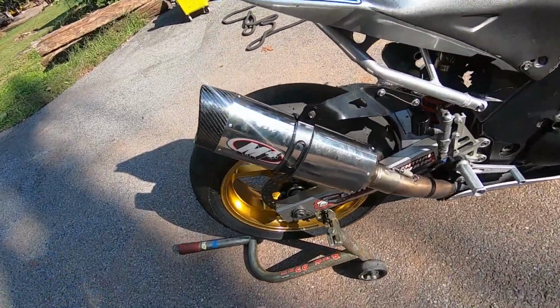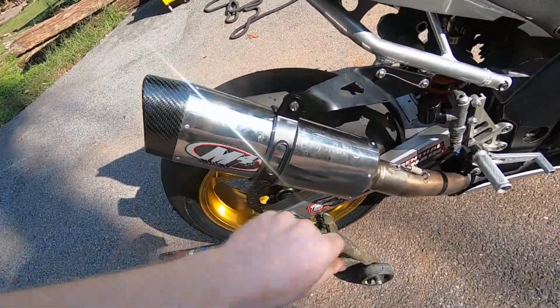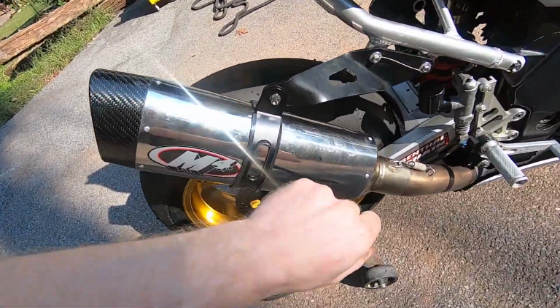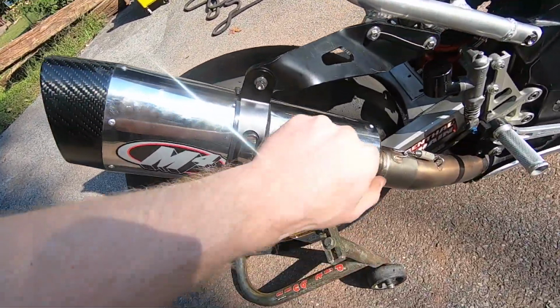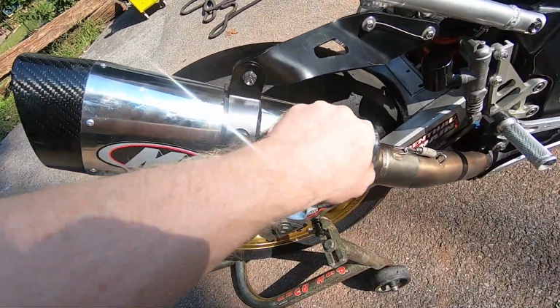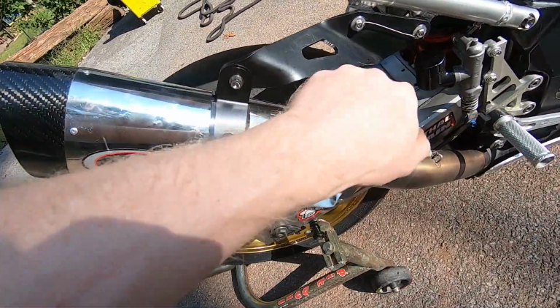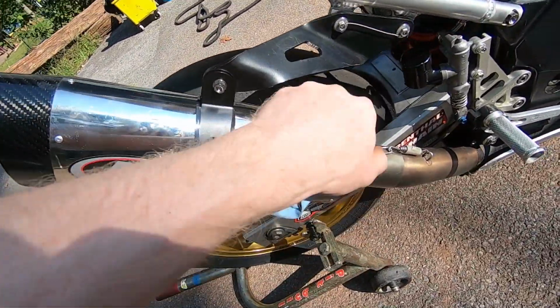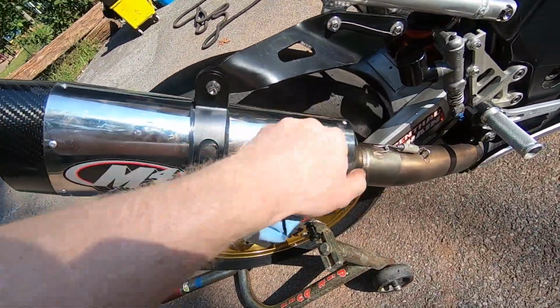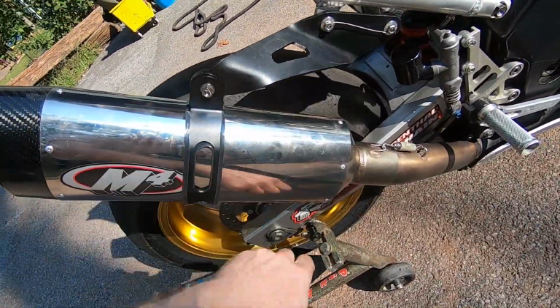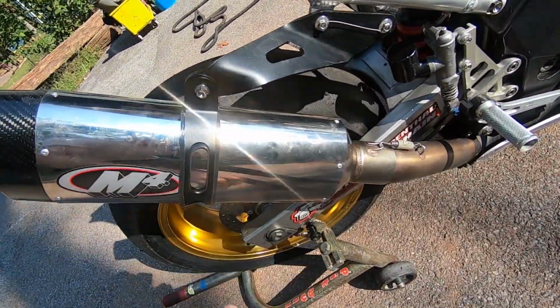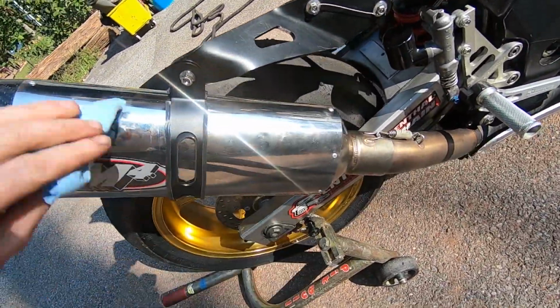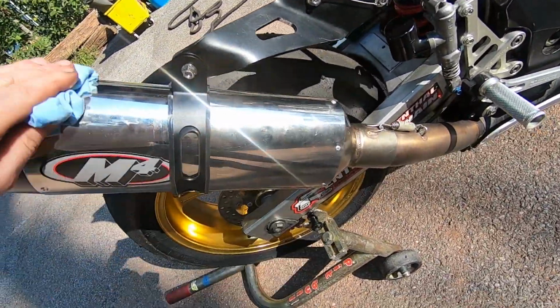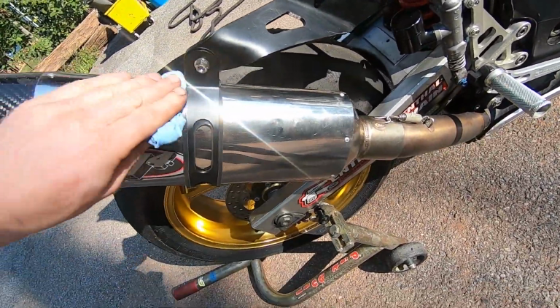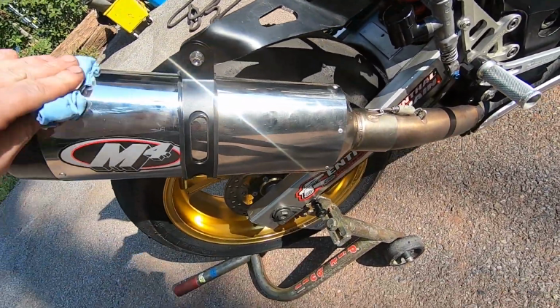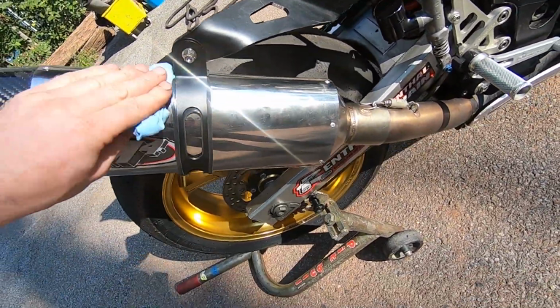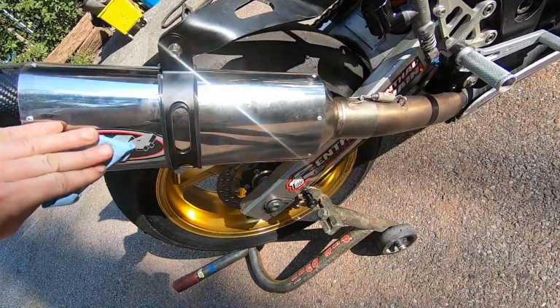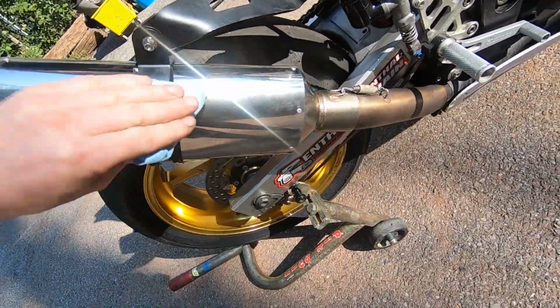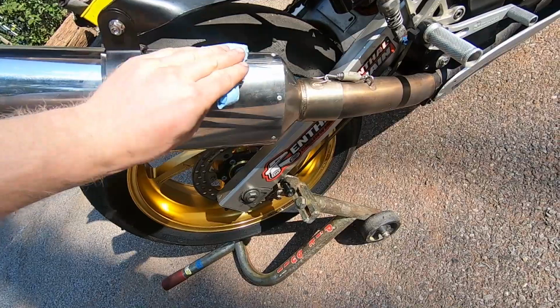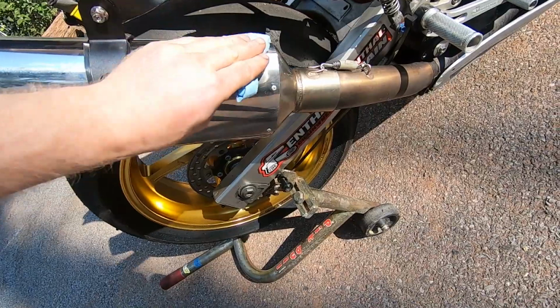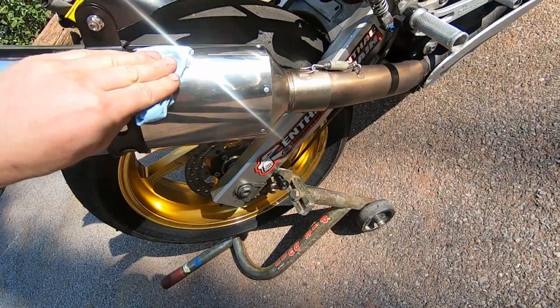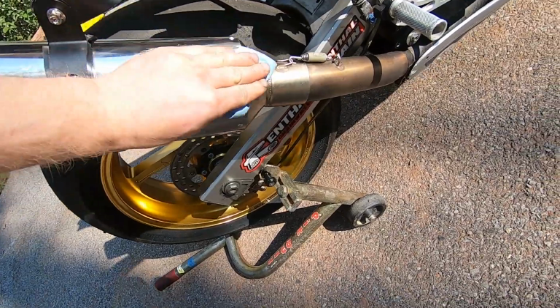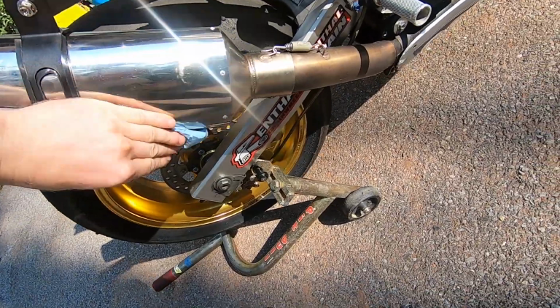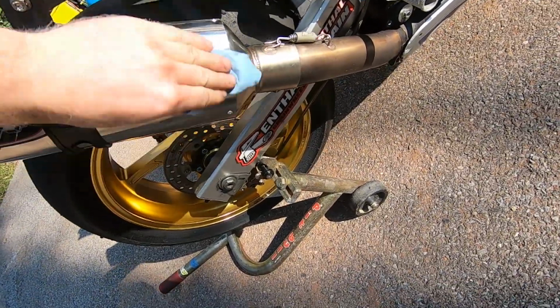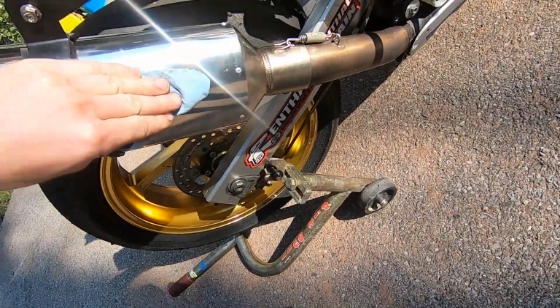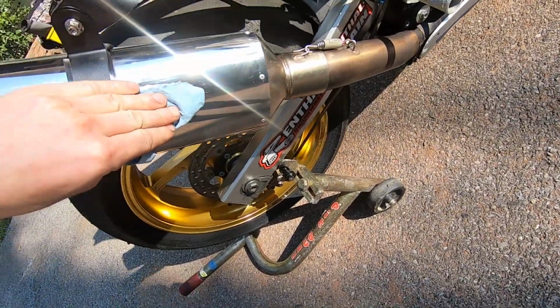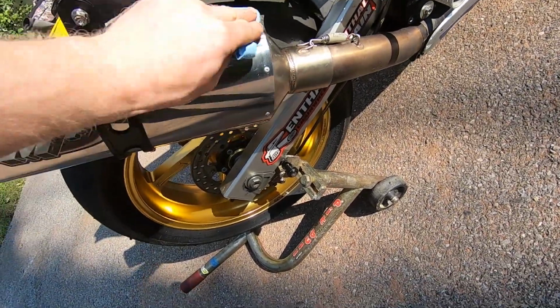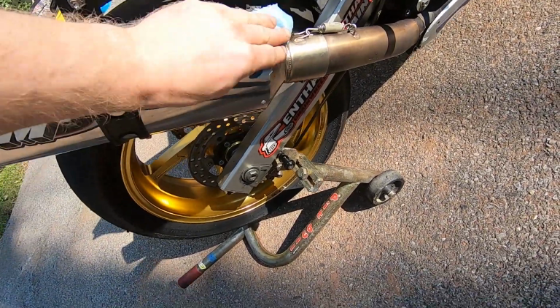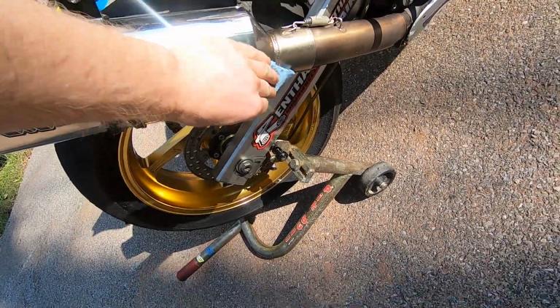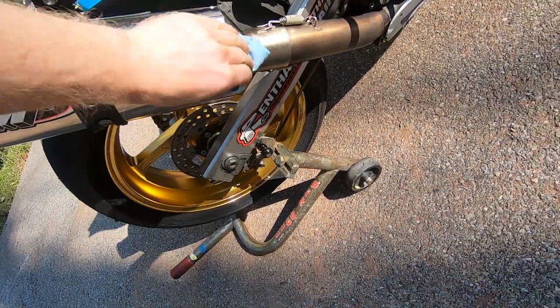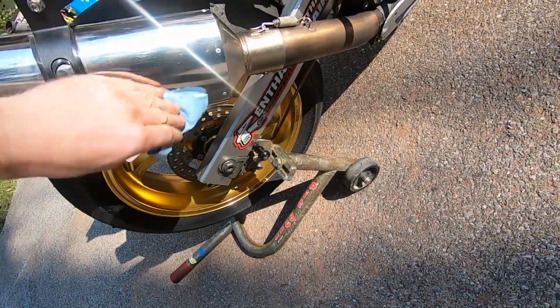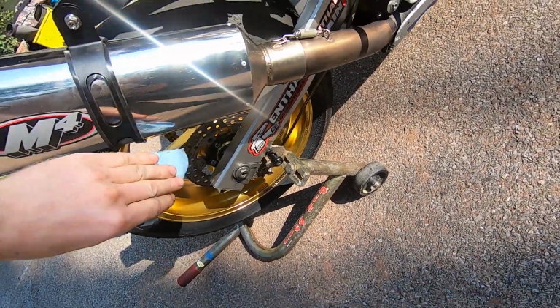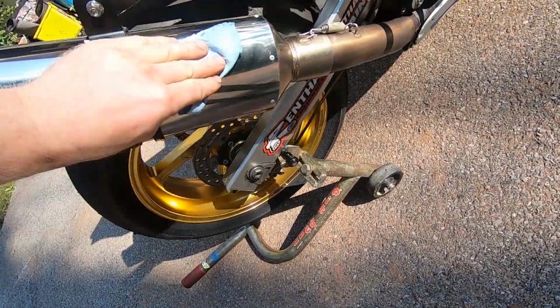We also got a new sleeve from M4. Thanks to Kyle Martin over at M4 for sending over a new sleeve.